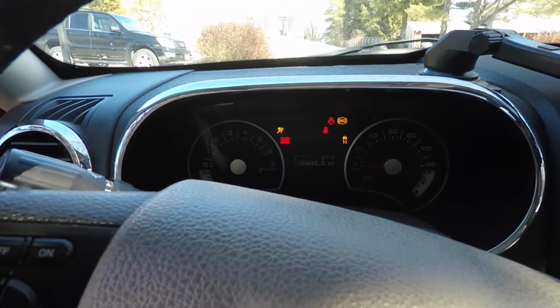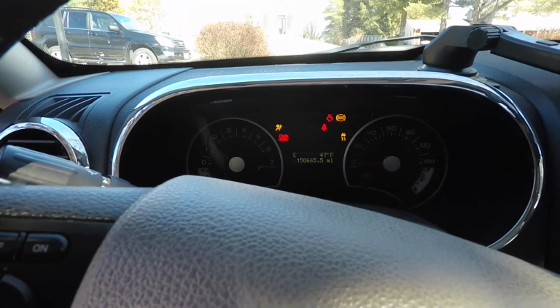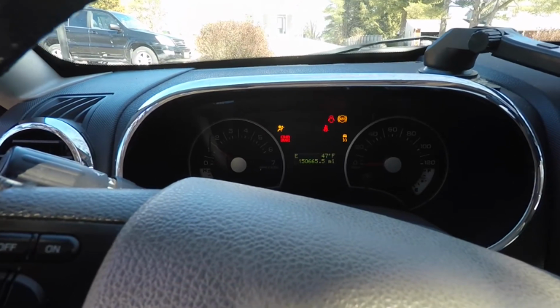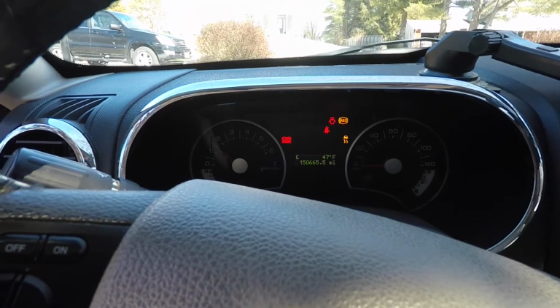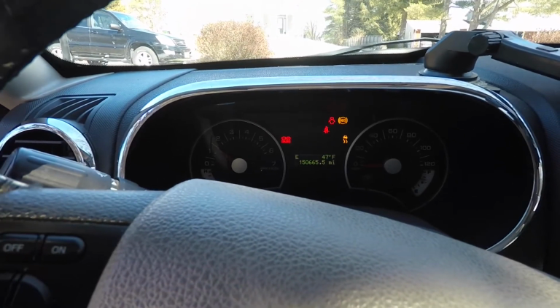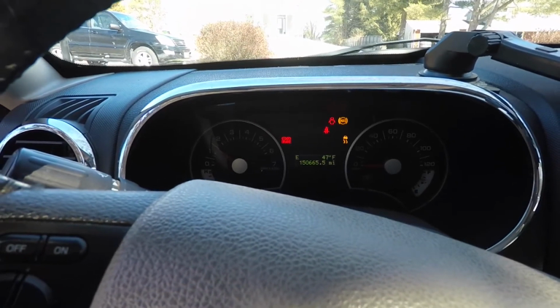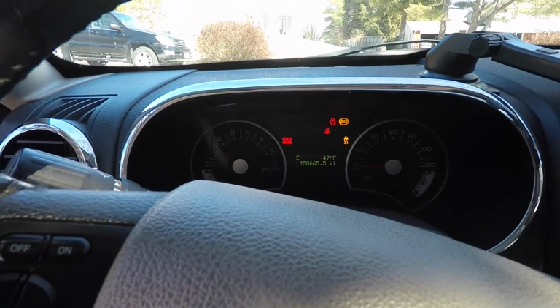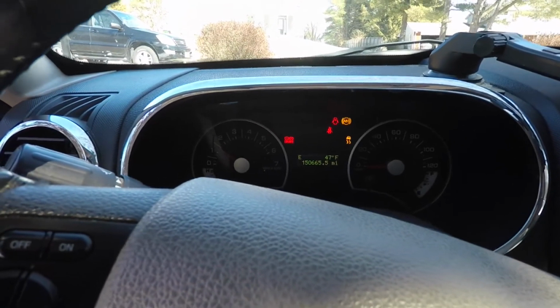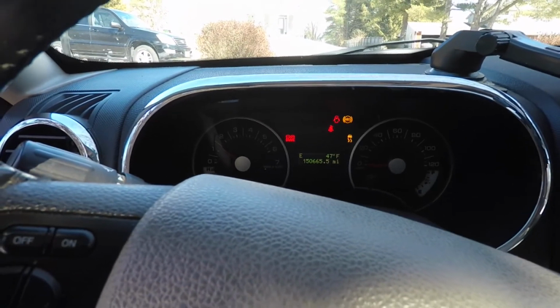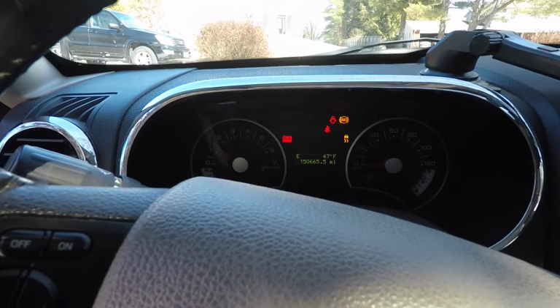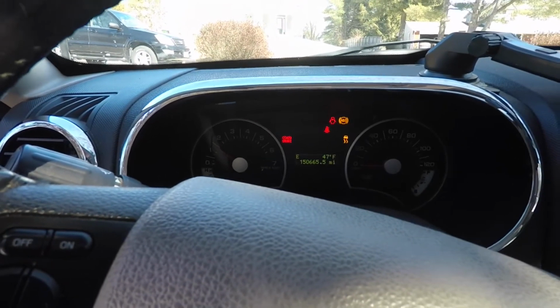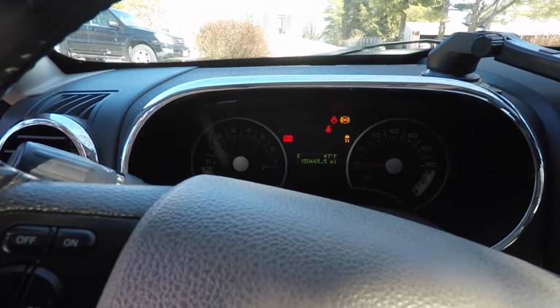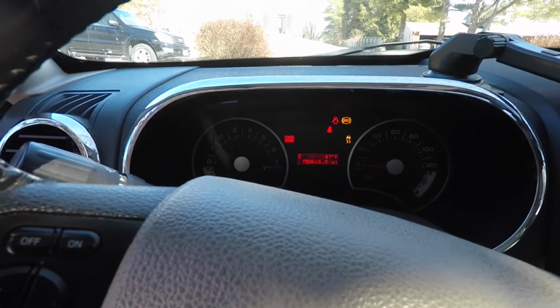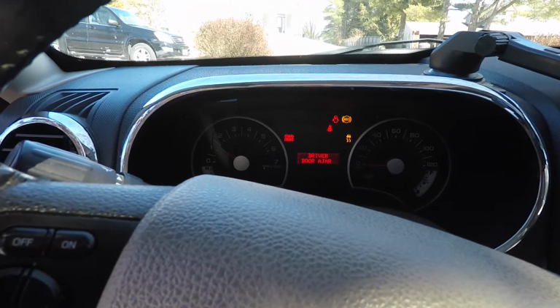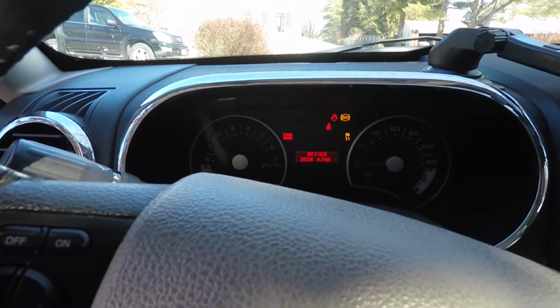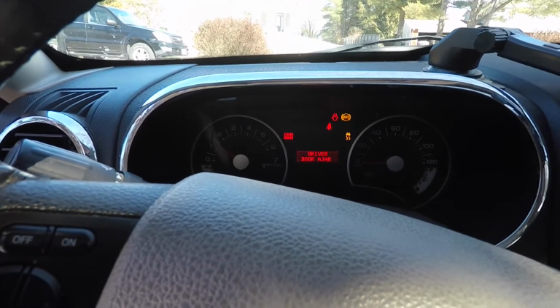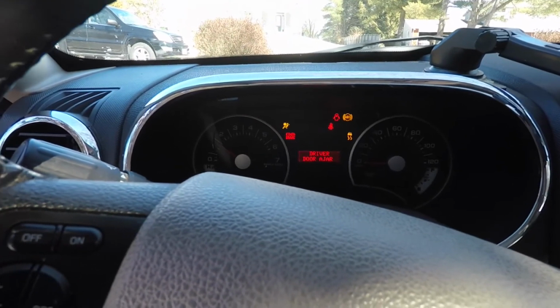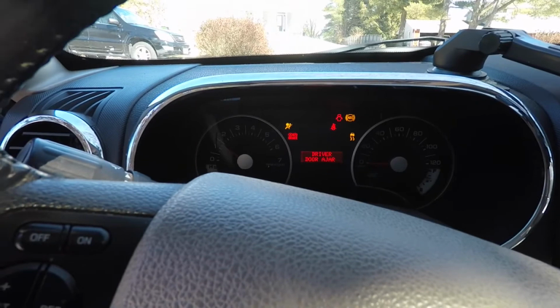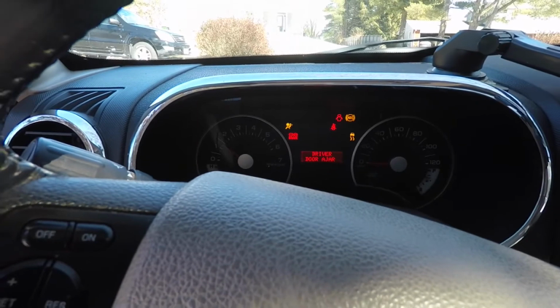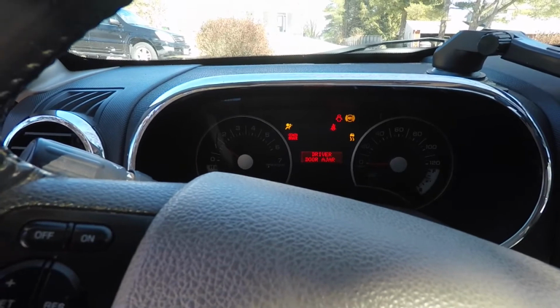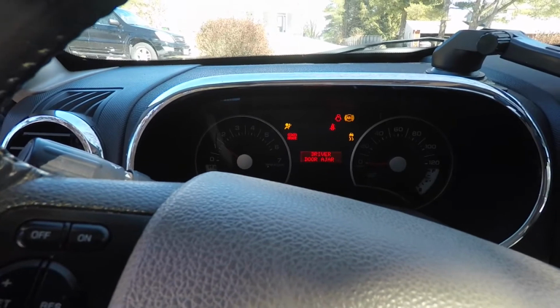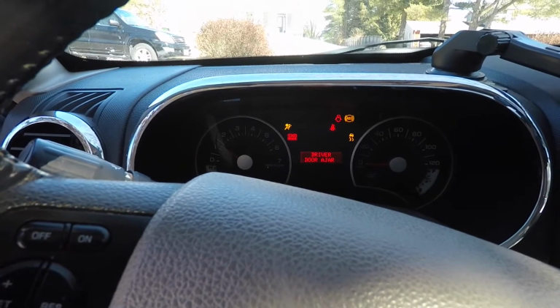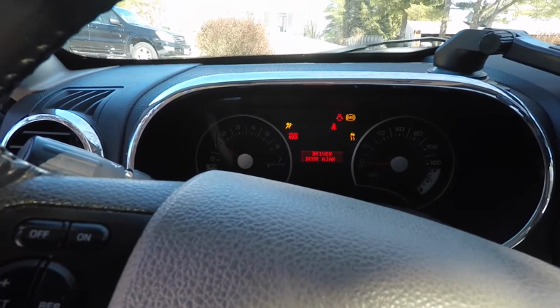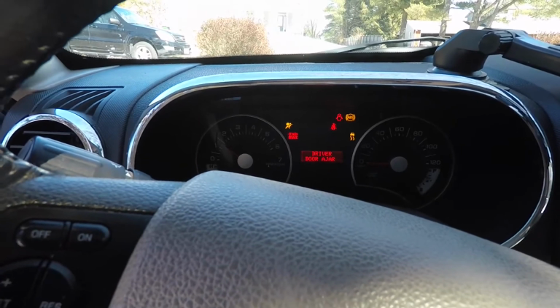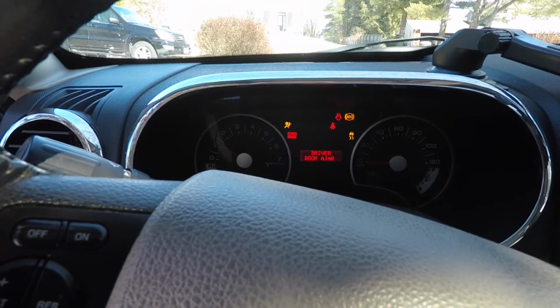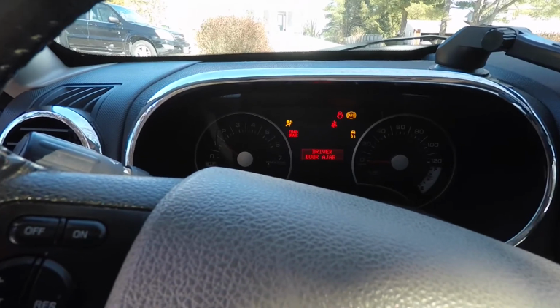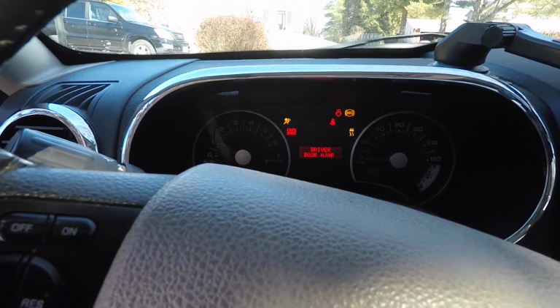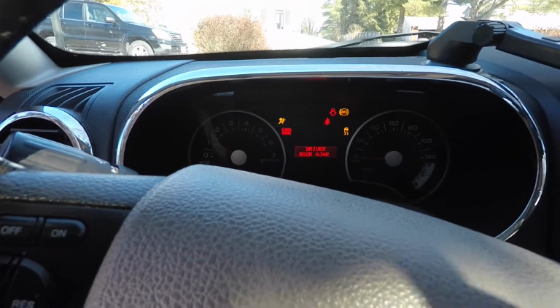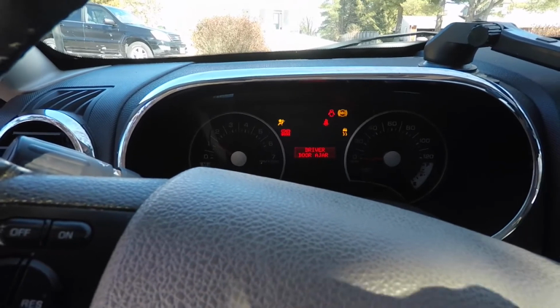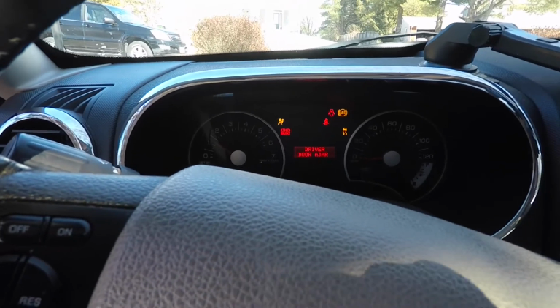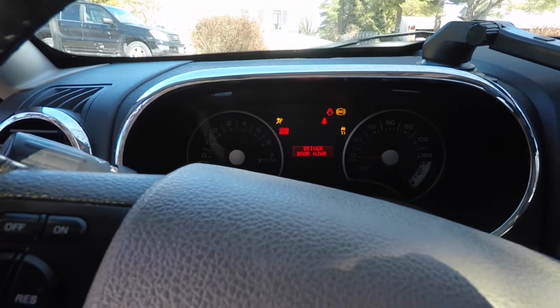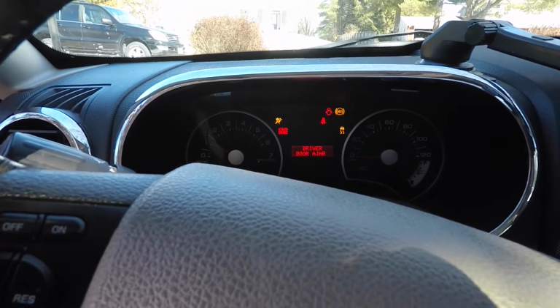Genuinely surprised by that, but I will take it. I'll move that out of the driveway real quick and then I'll turn the camera back on.